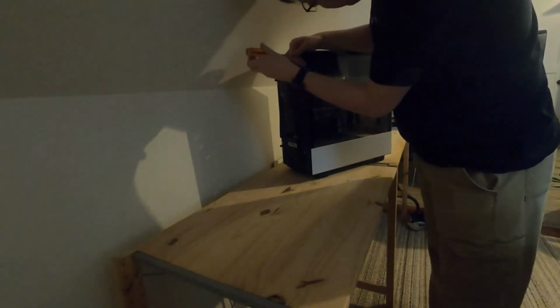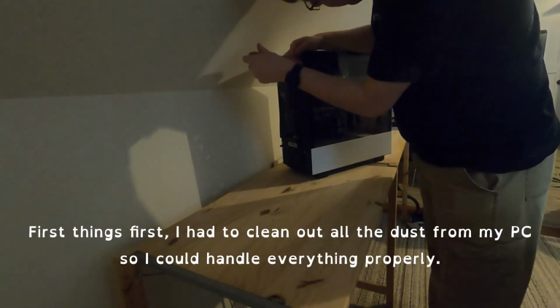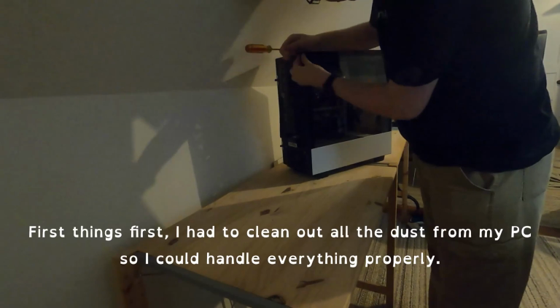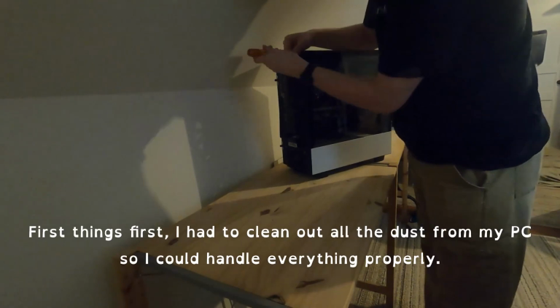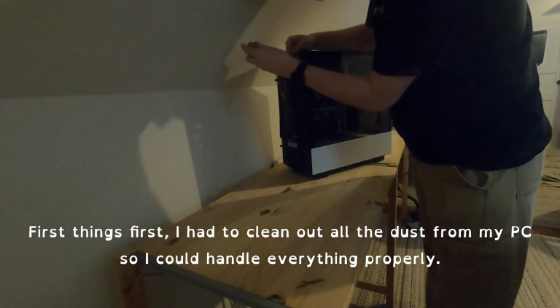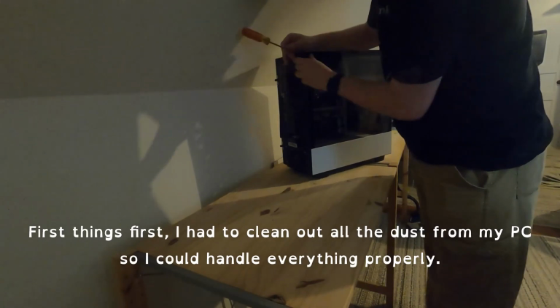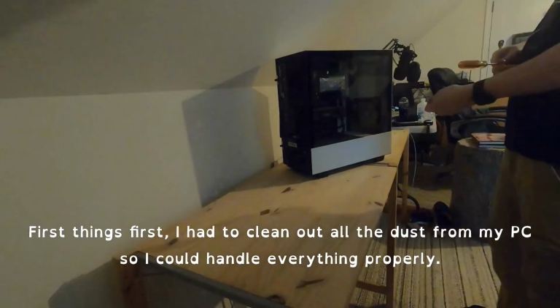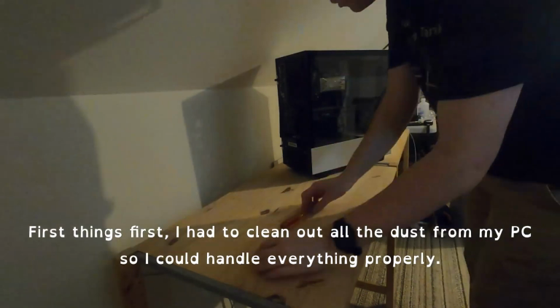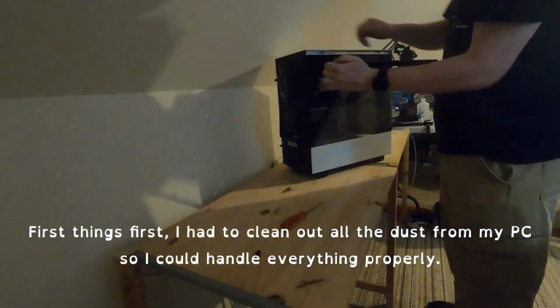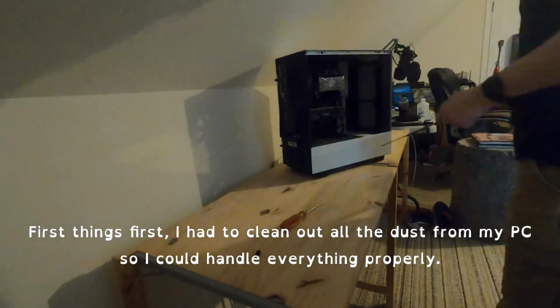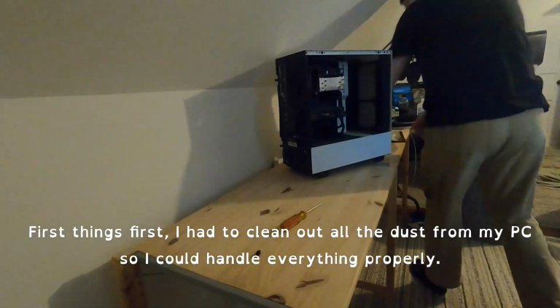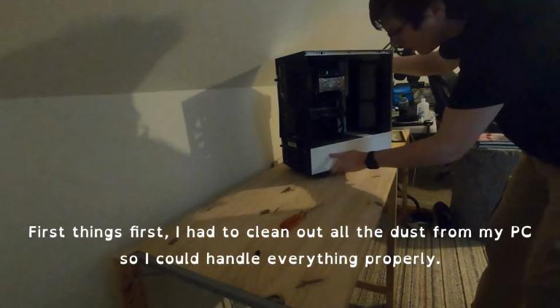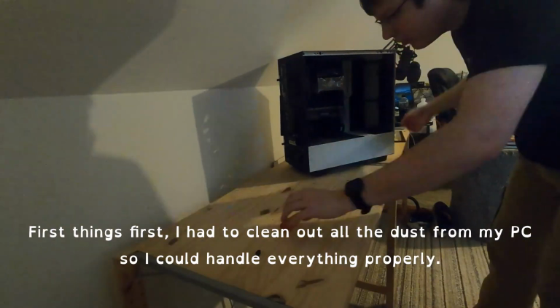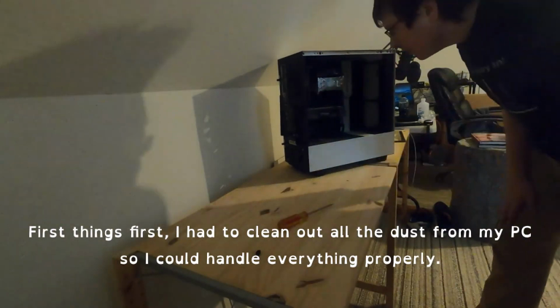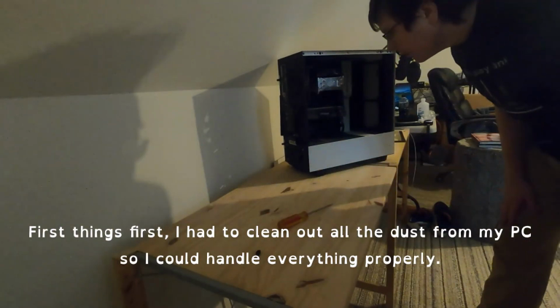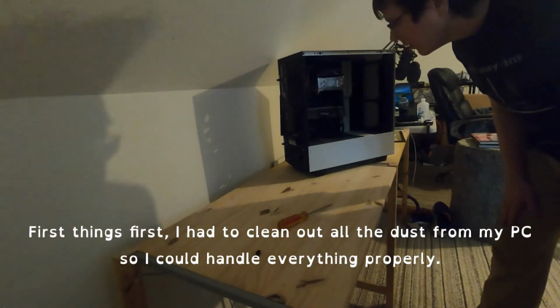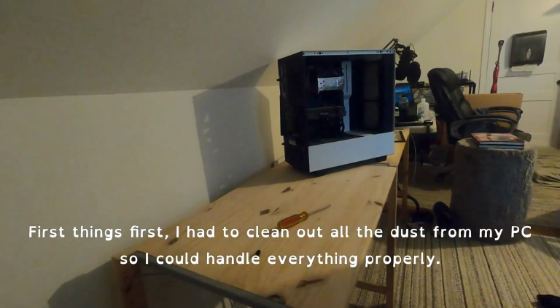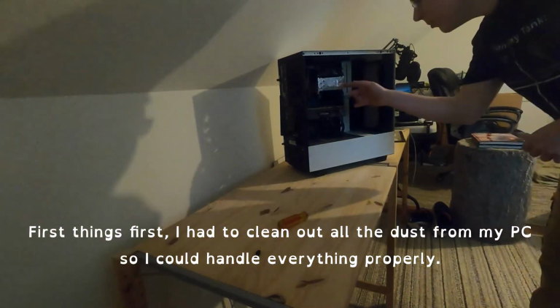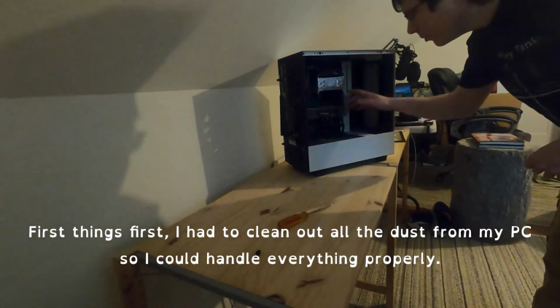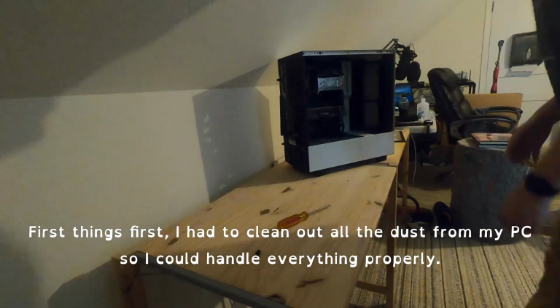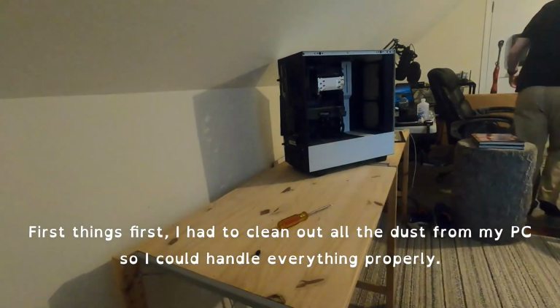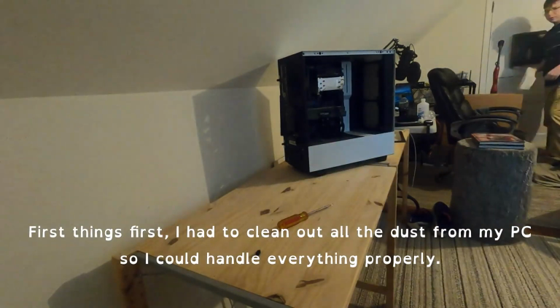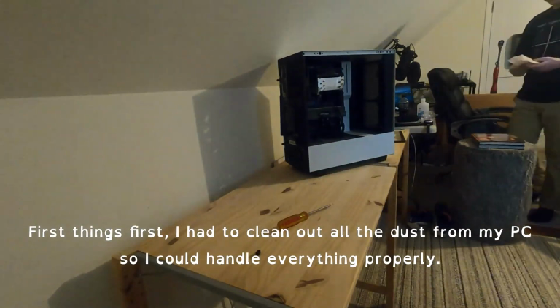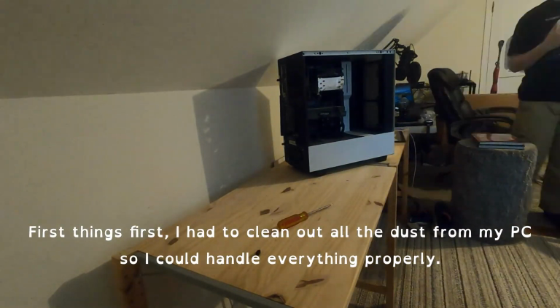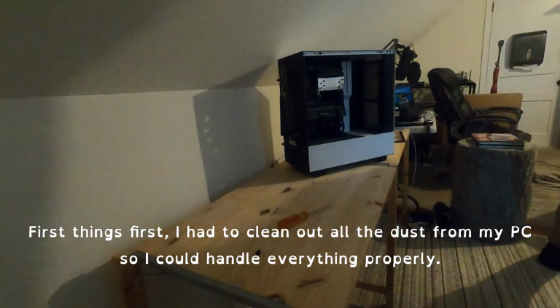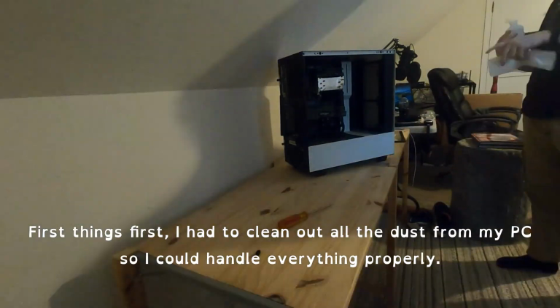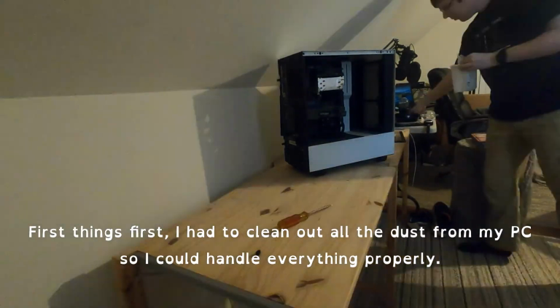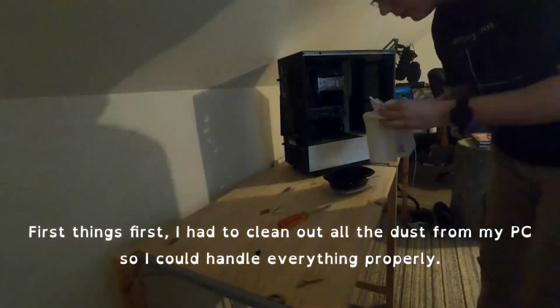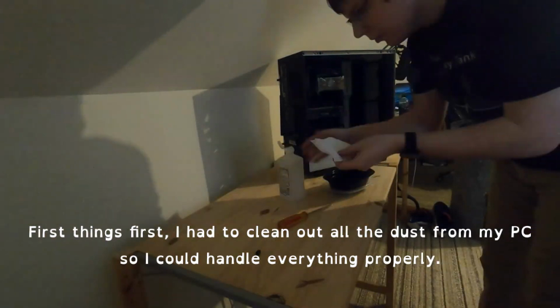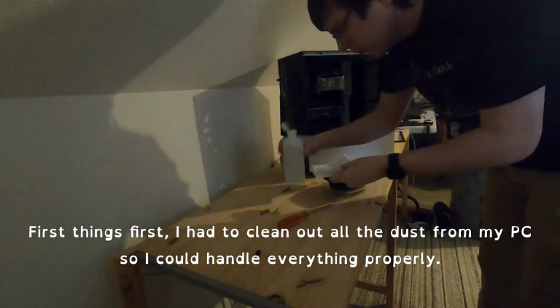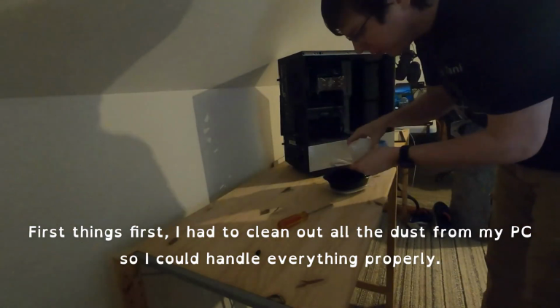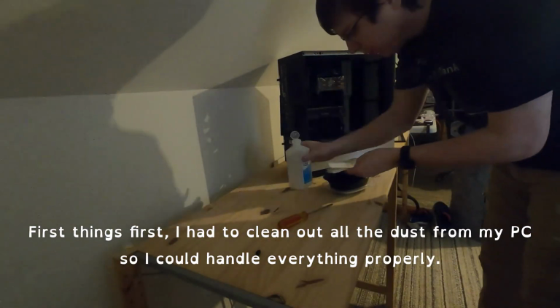First things first, I had to clean out all of the dust from my PC so I could handle everything properly.